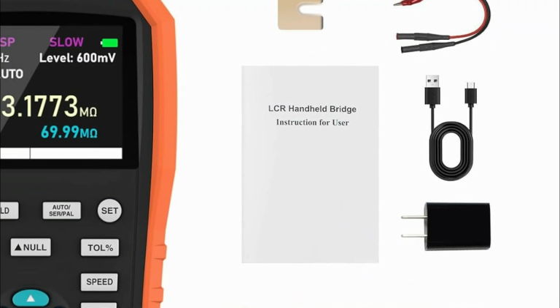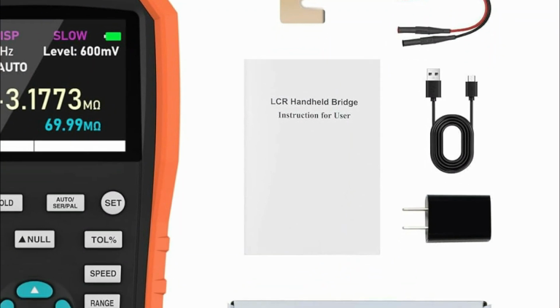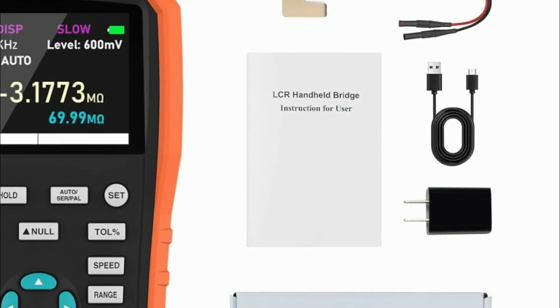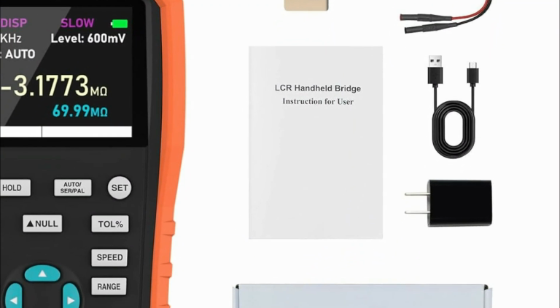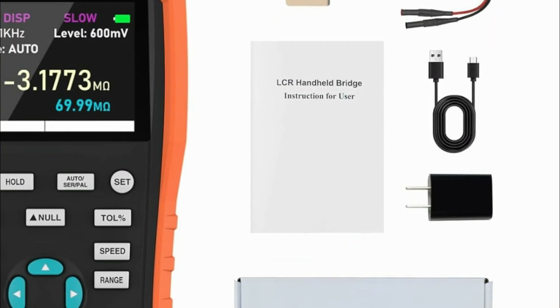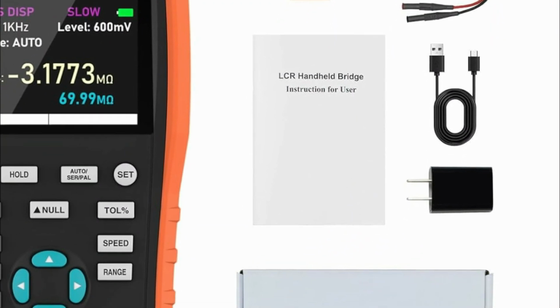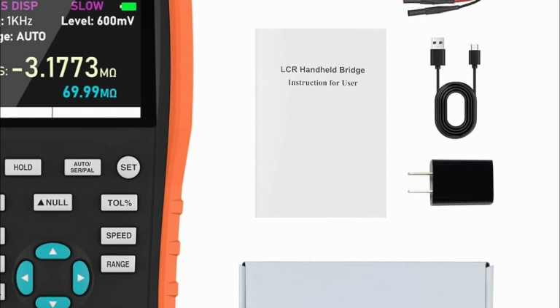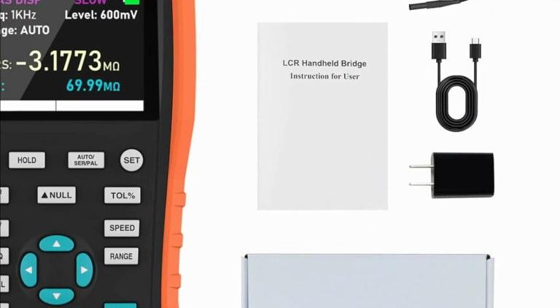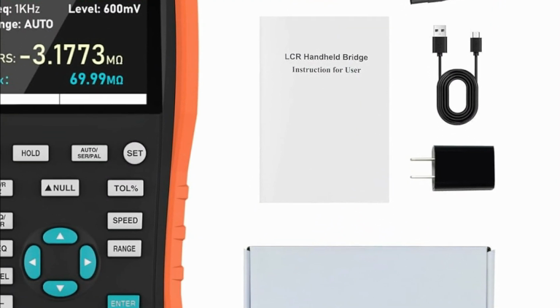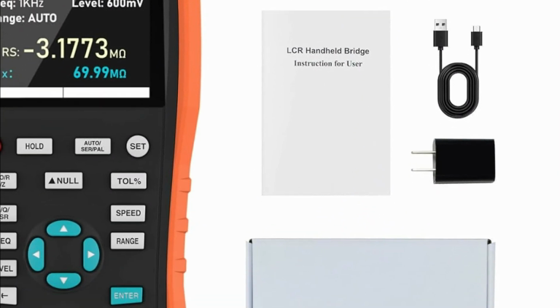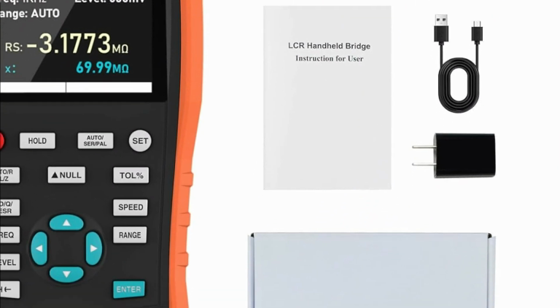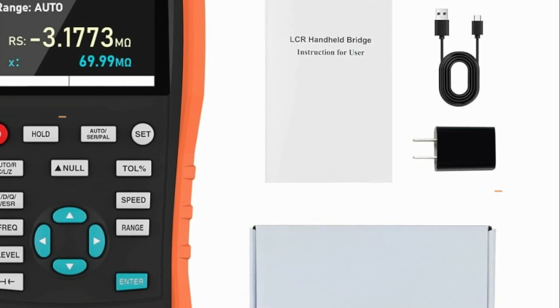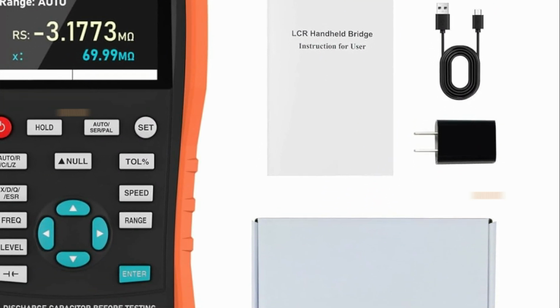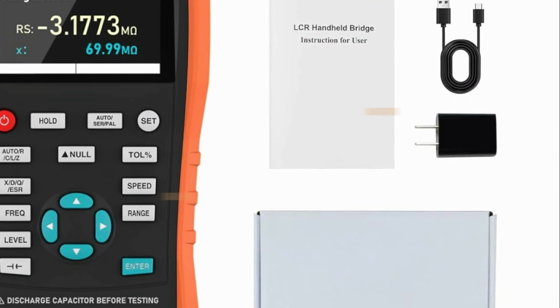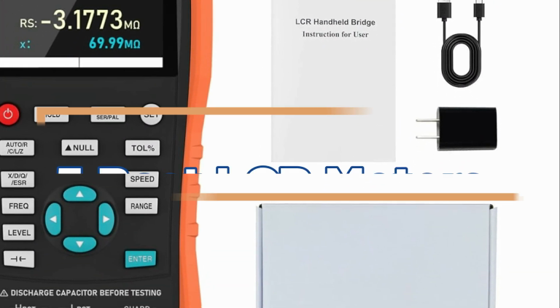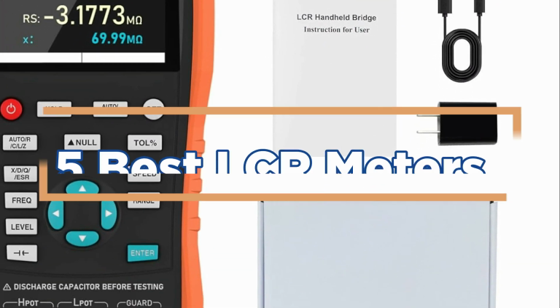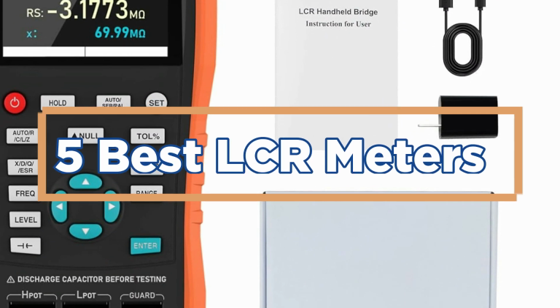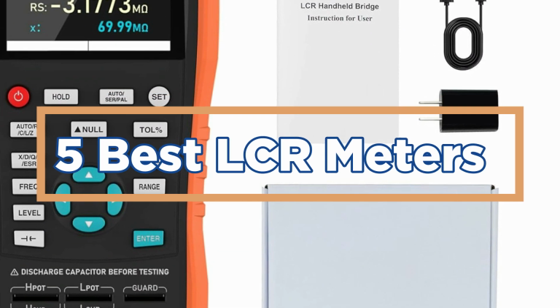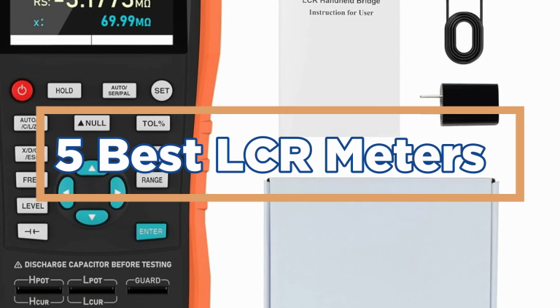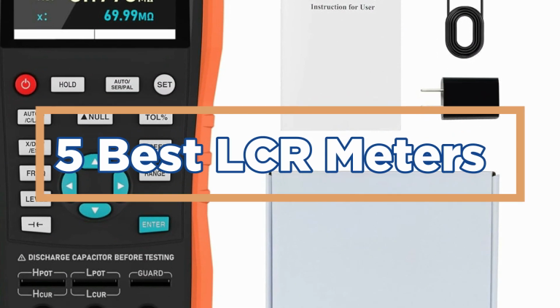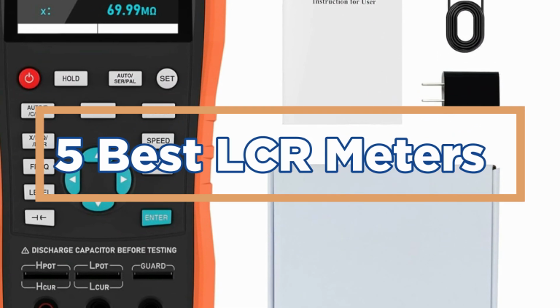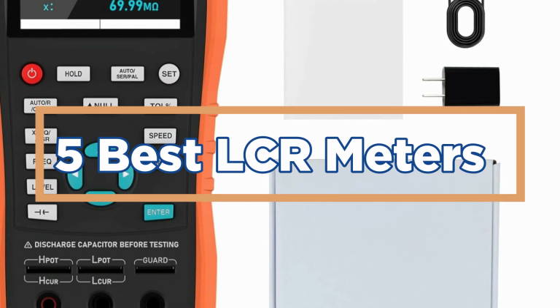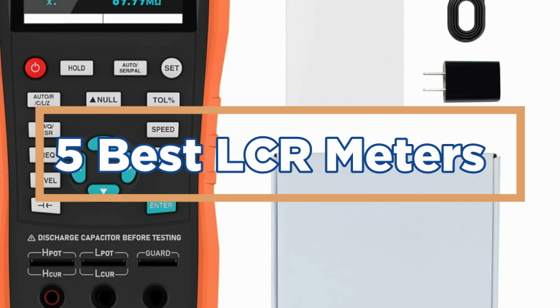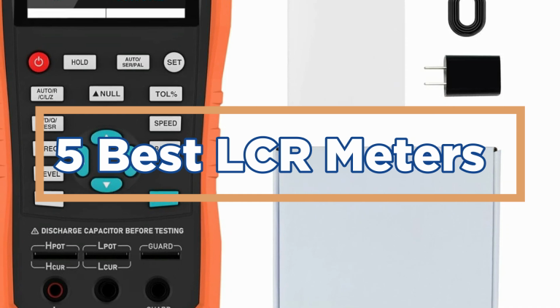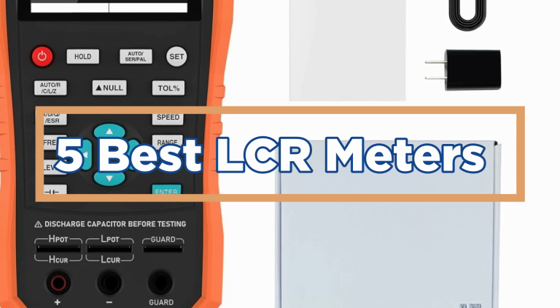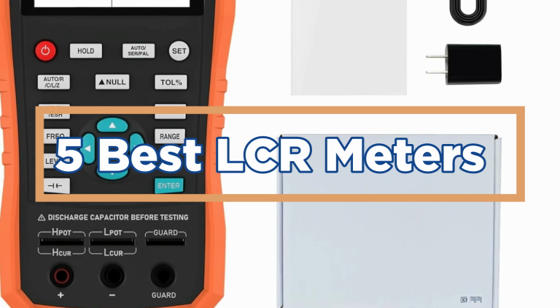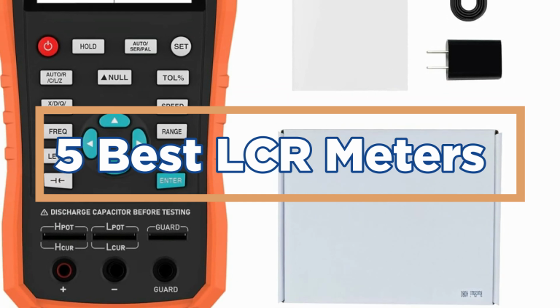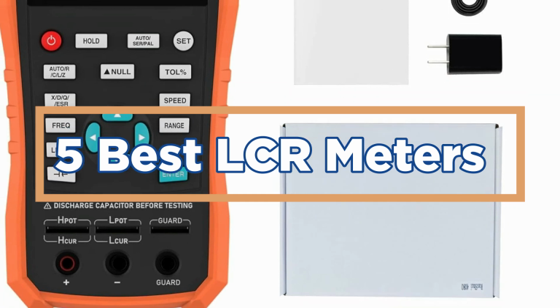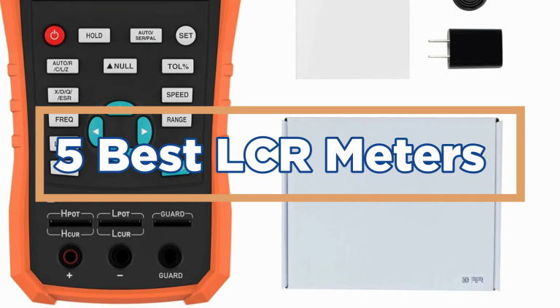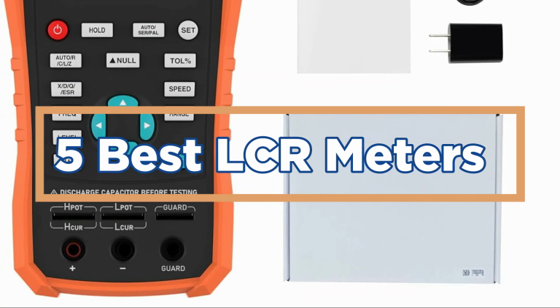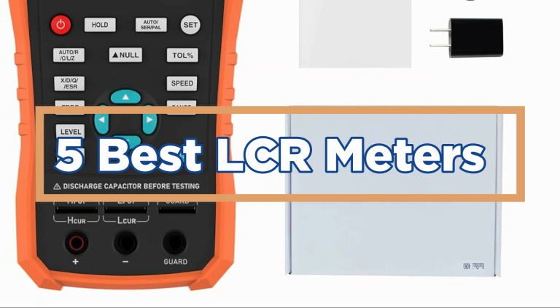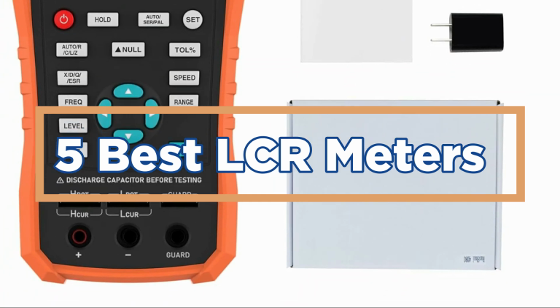In today's video, we will show you the top 5 best LCR meters. So, let's get started.